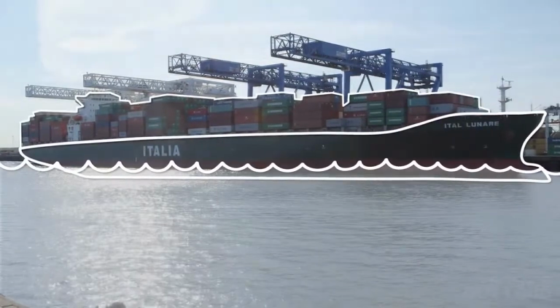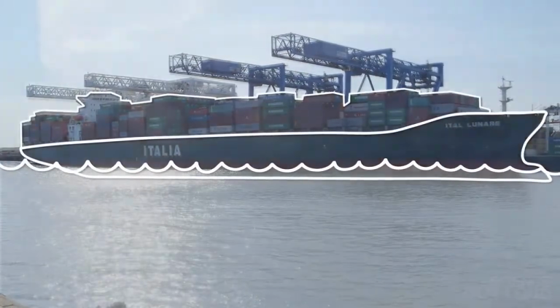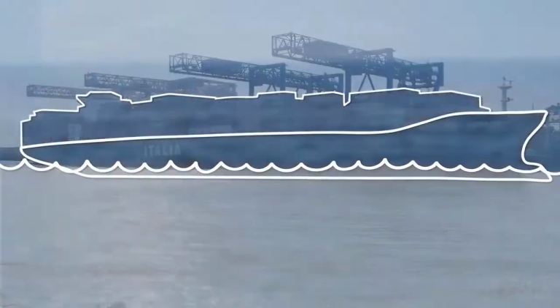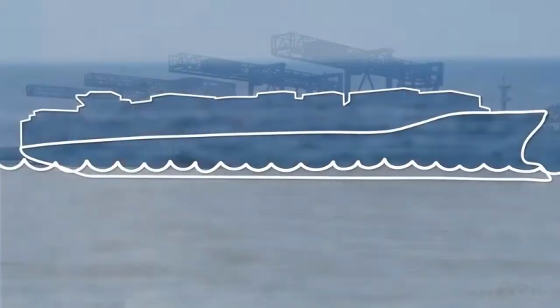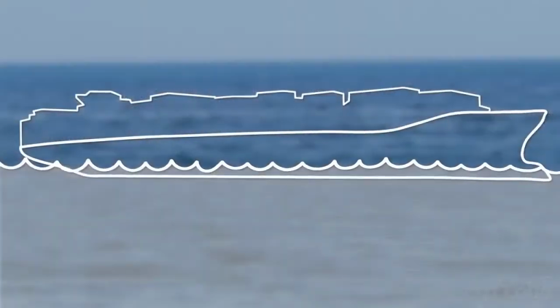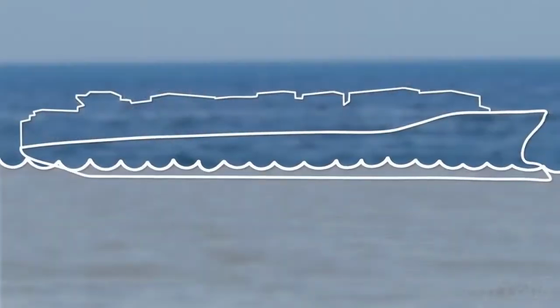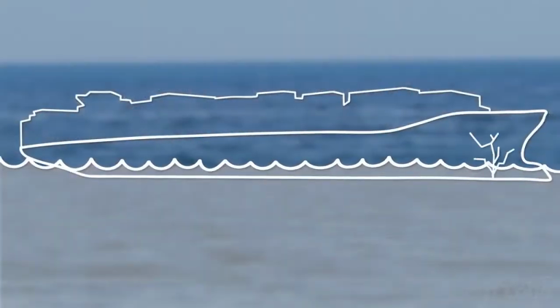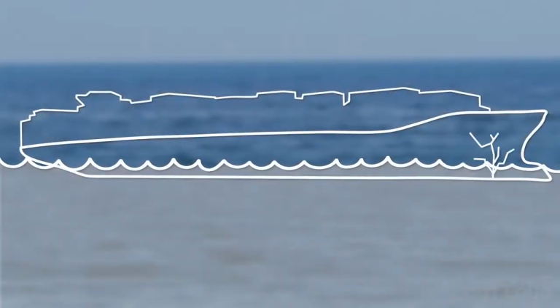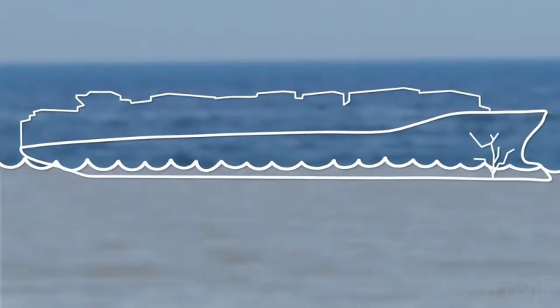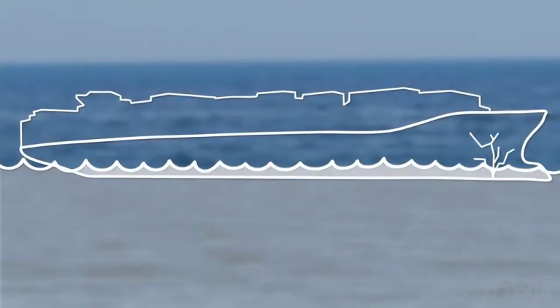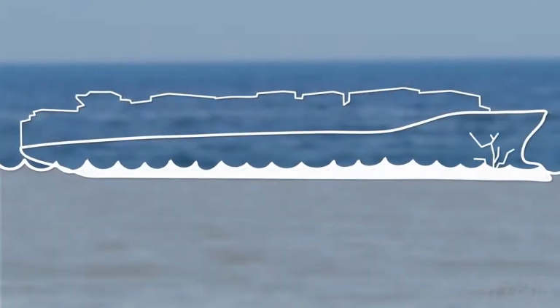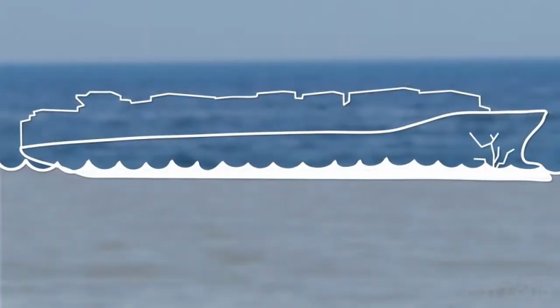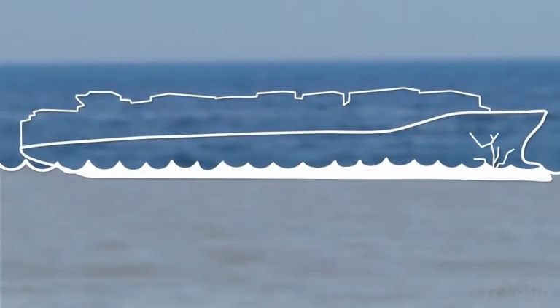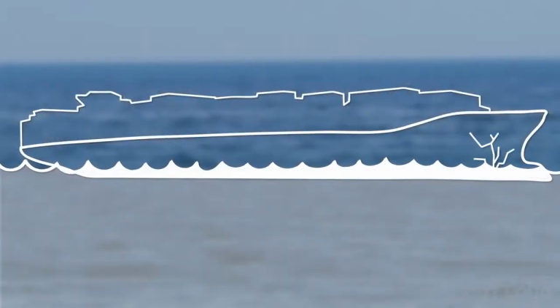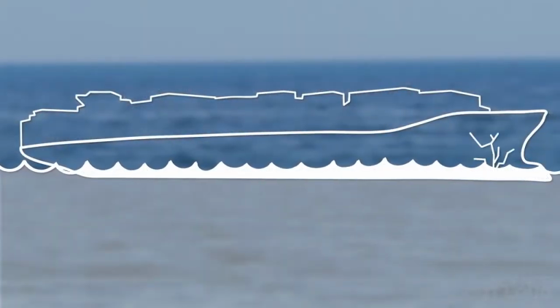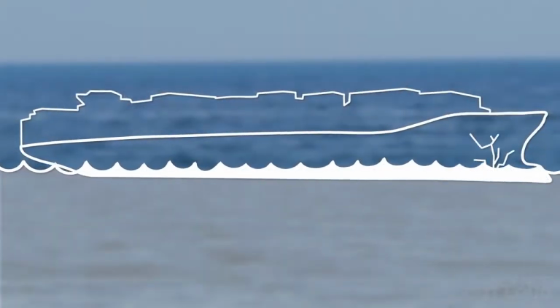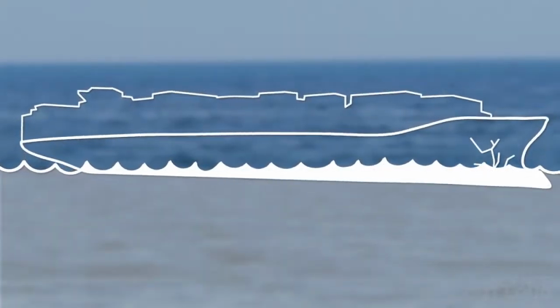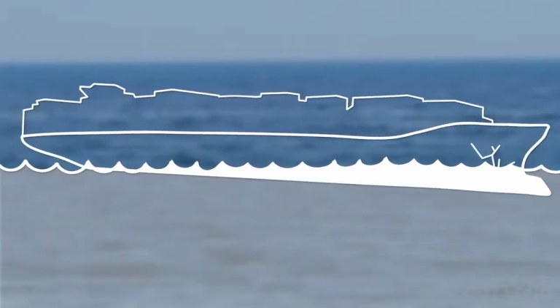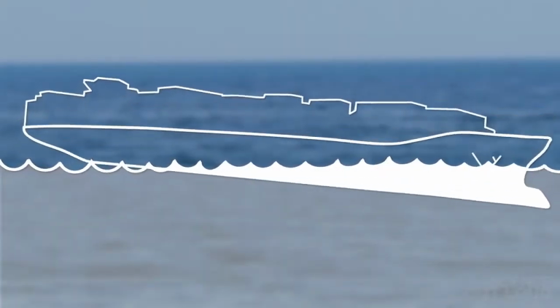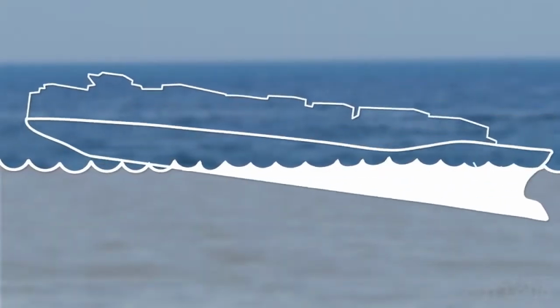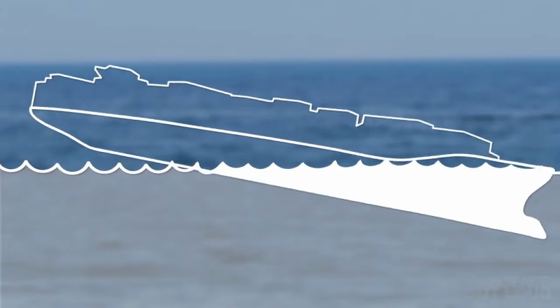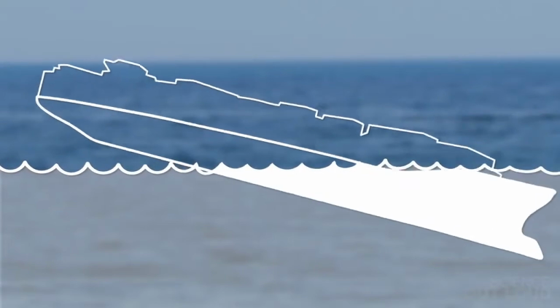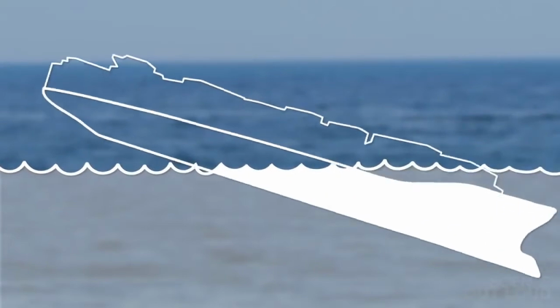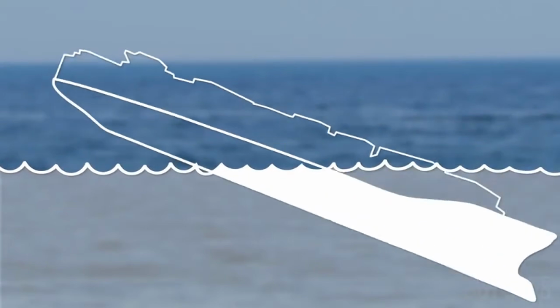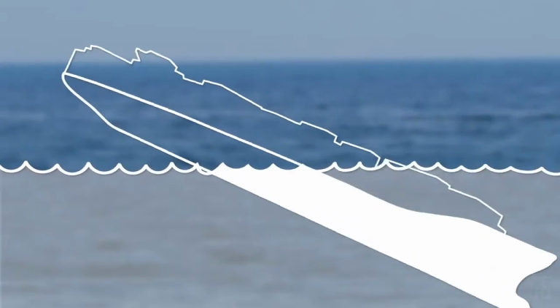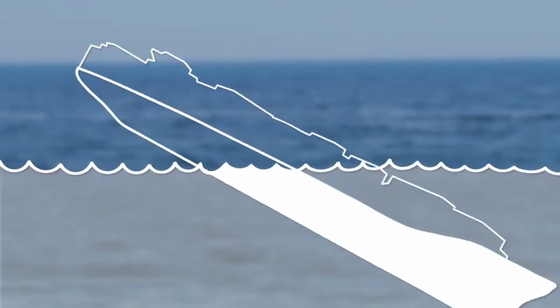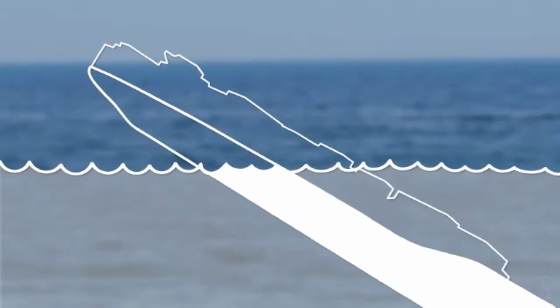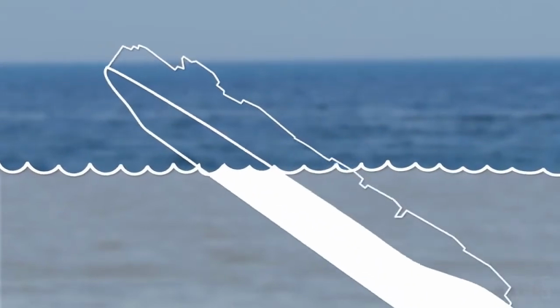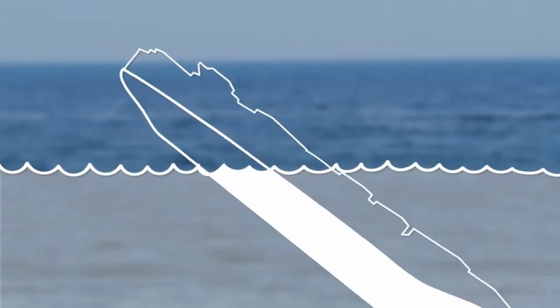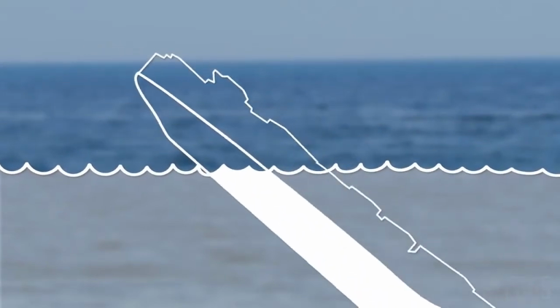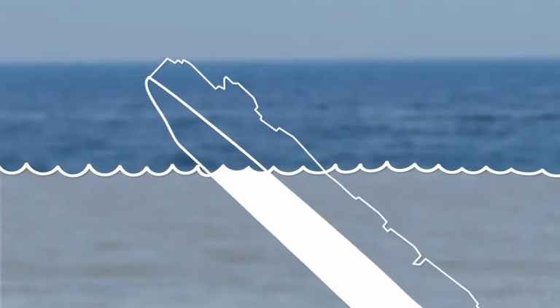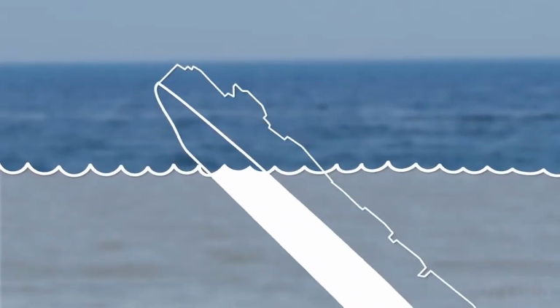But if the hull springs a leak and fills up with water, there's no more air to lower the average density of the hull, so the ship sinks.